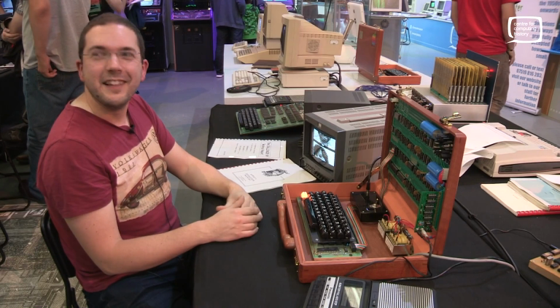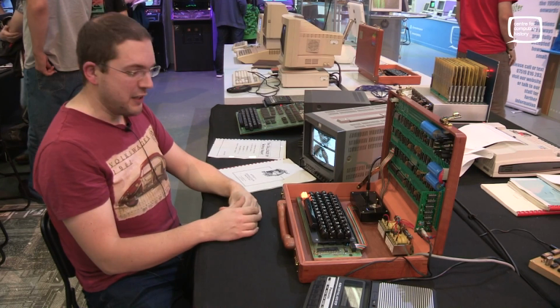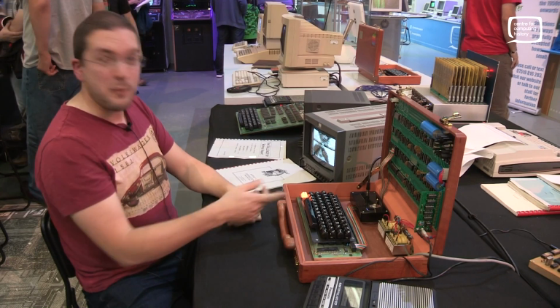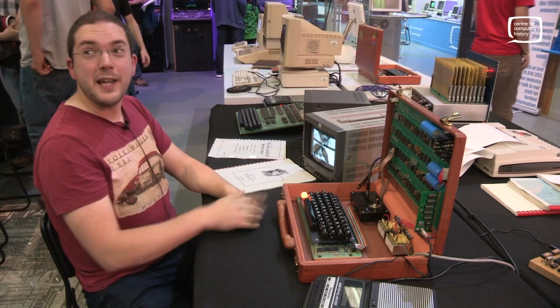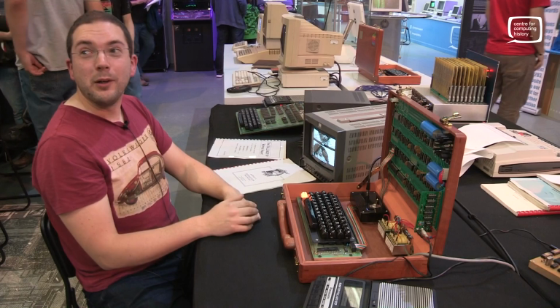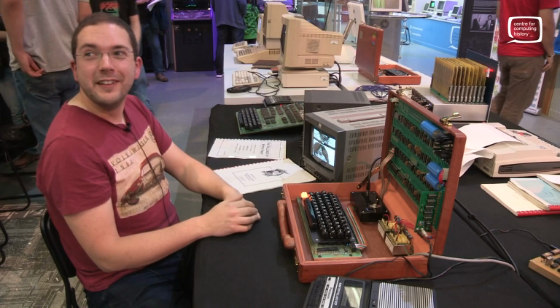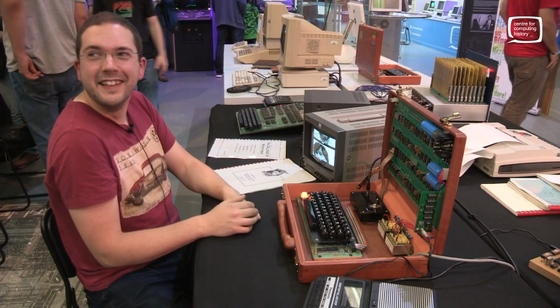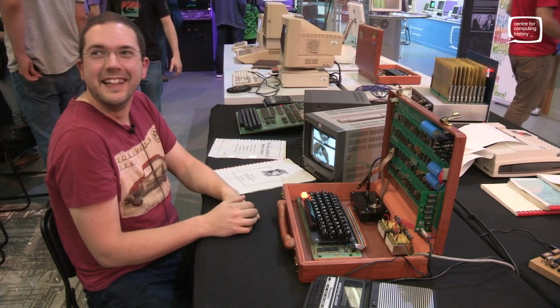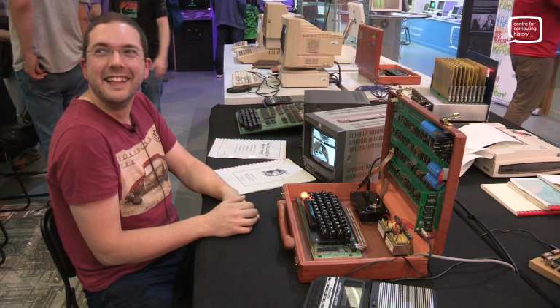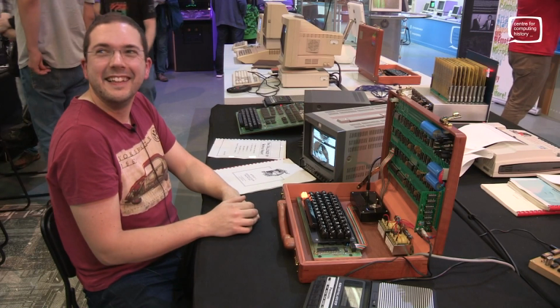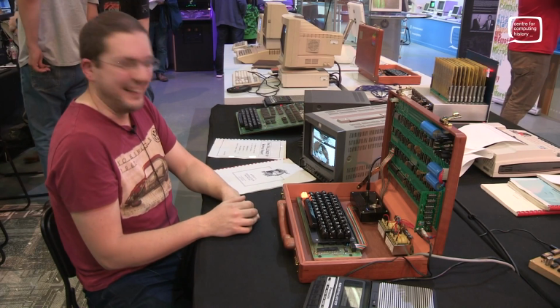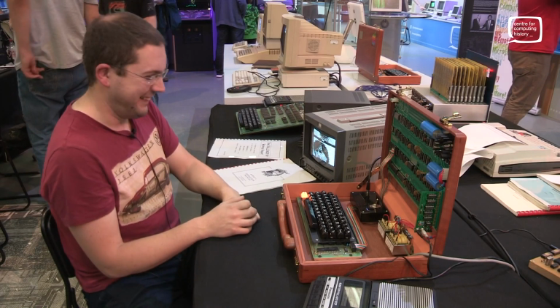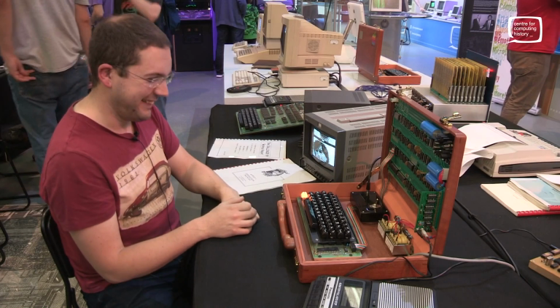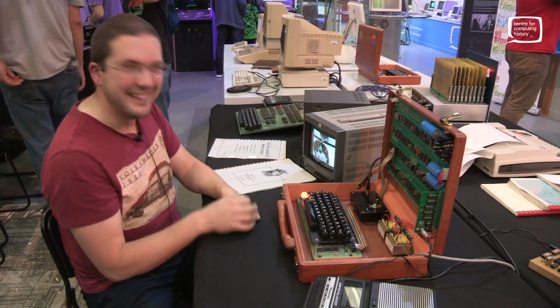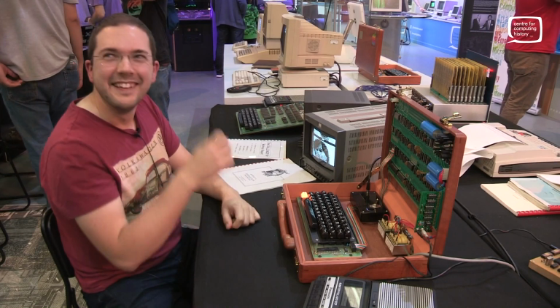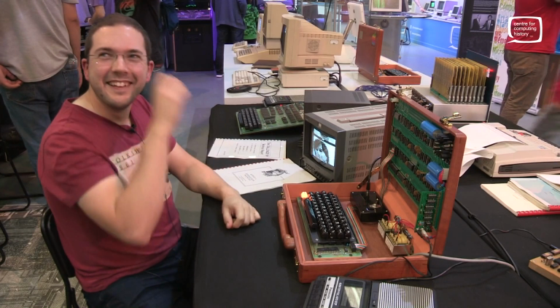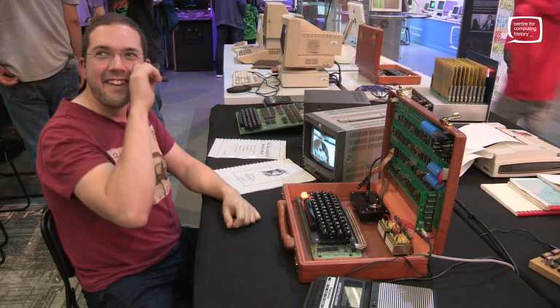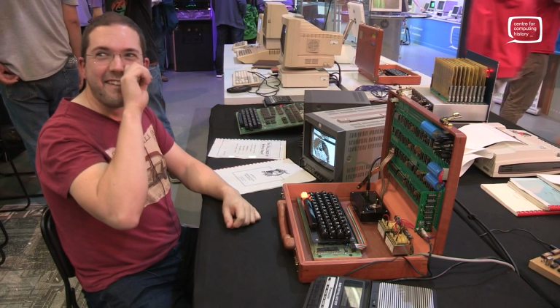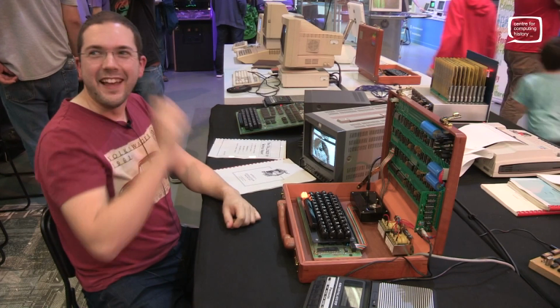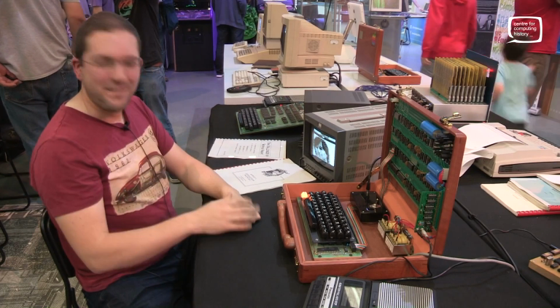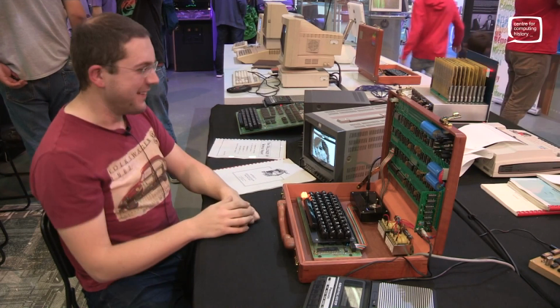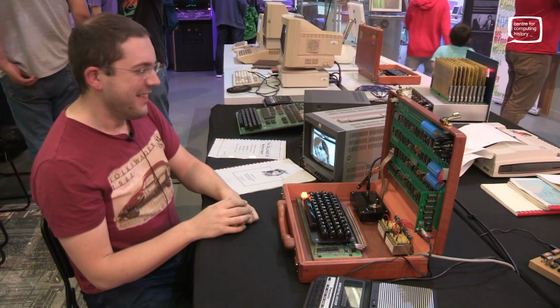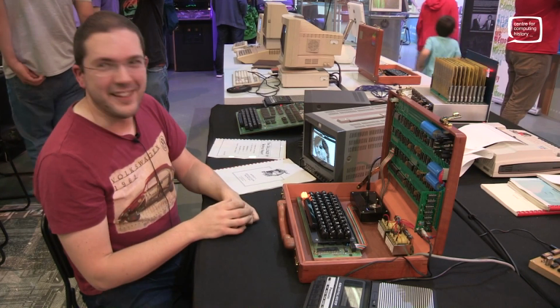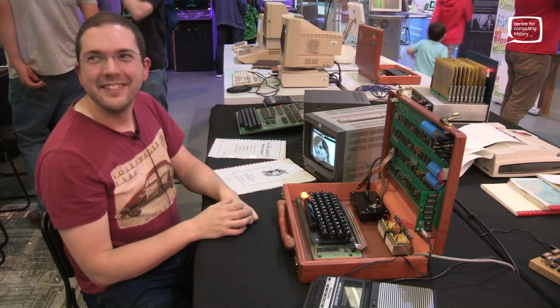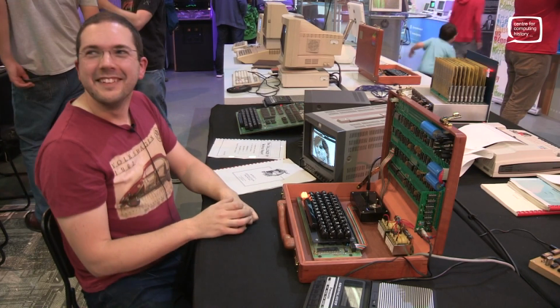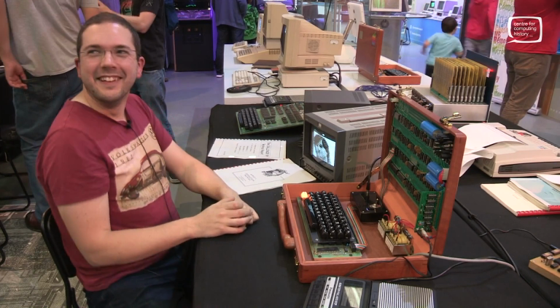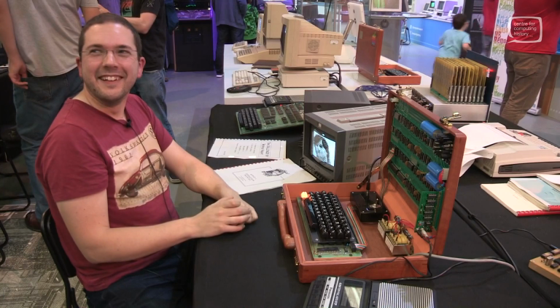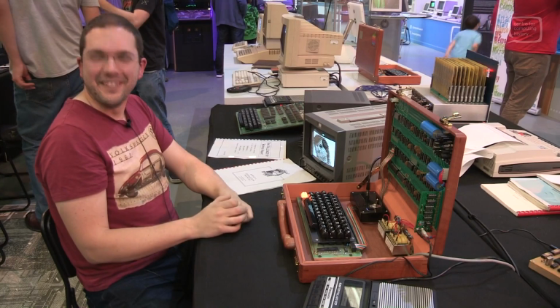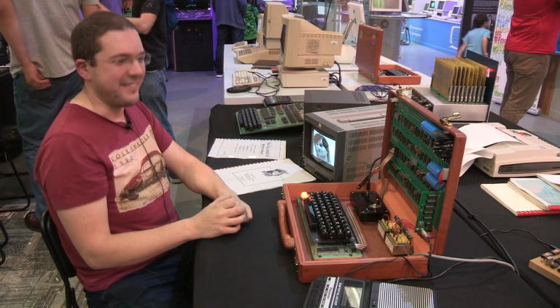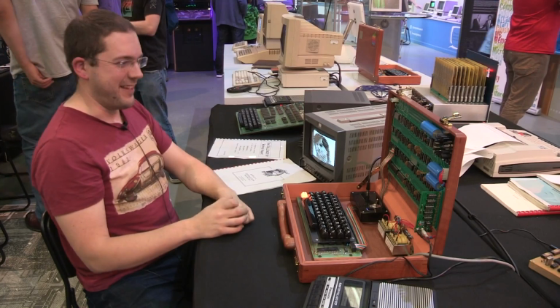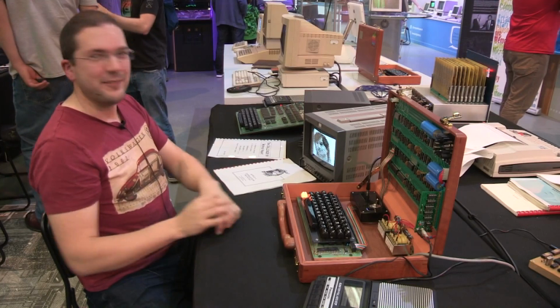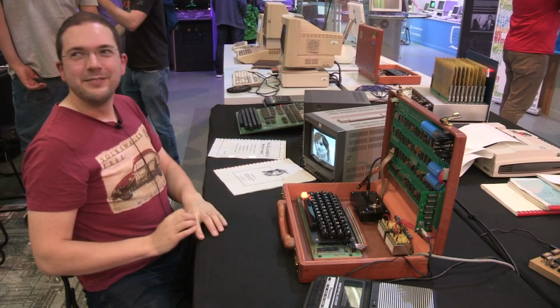Maybe you can help us get our own board populated if you're finding the old components. And there may be a keyboard deal to be done off camera. Thanks a lot, Dave.